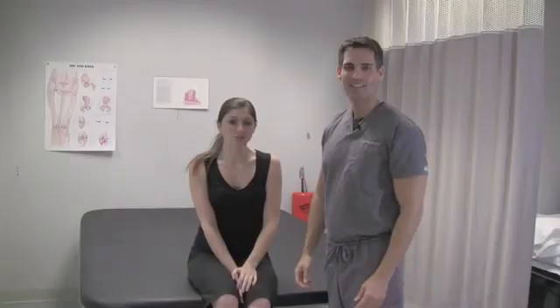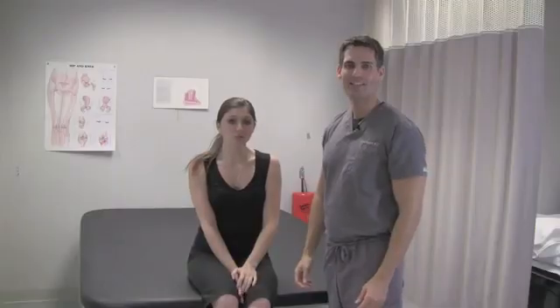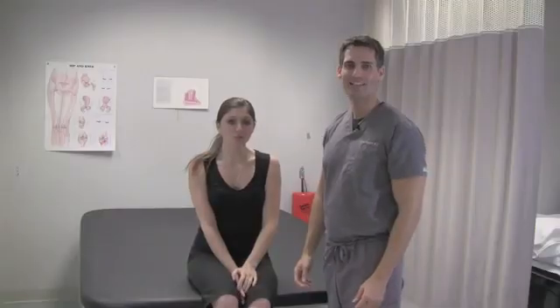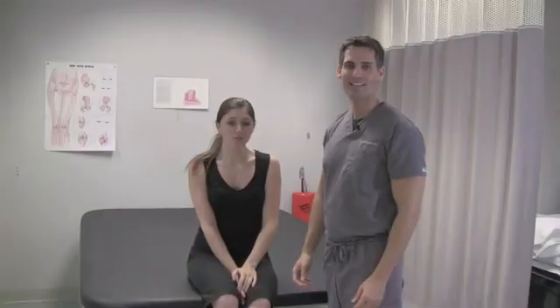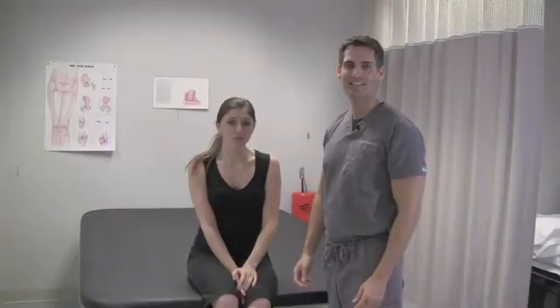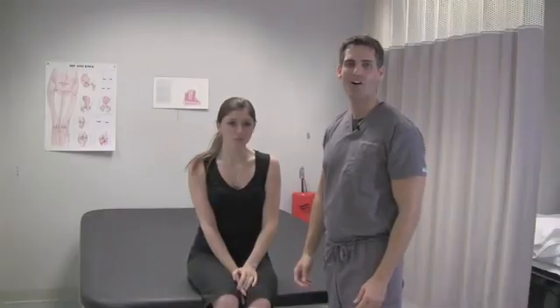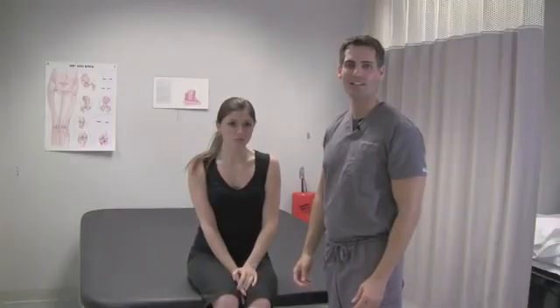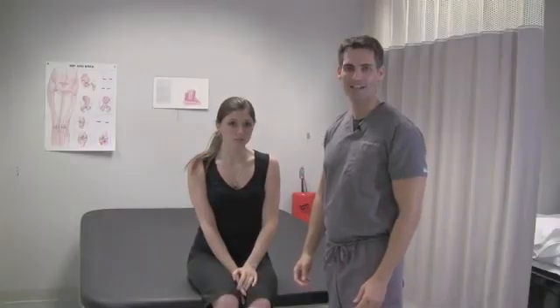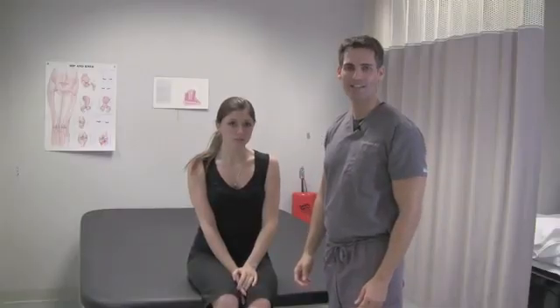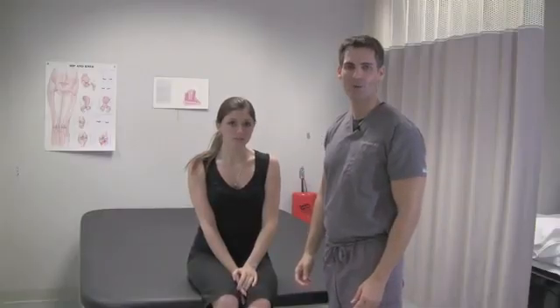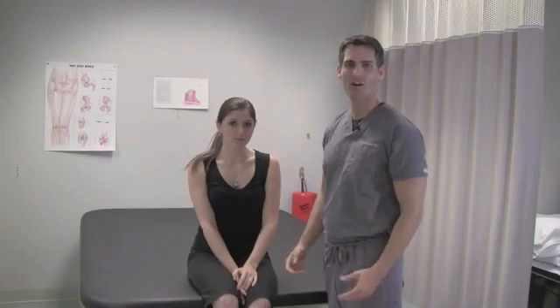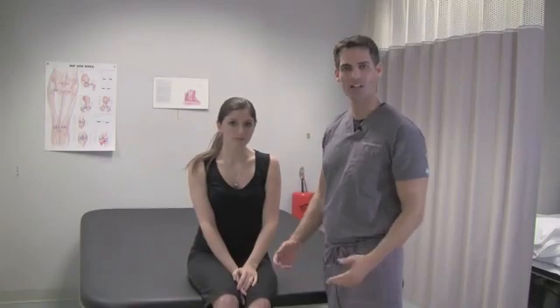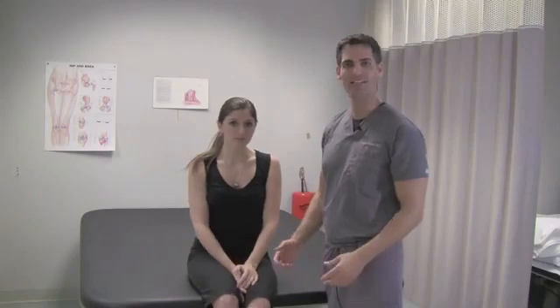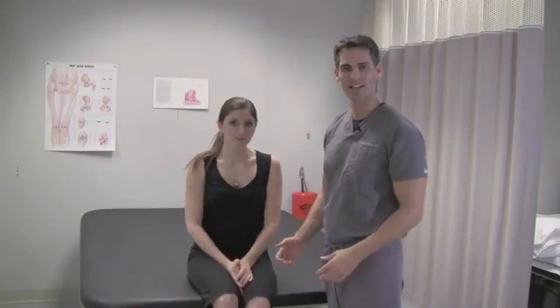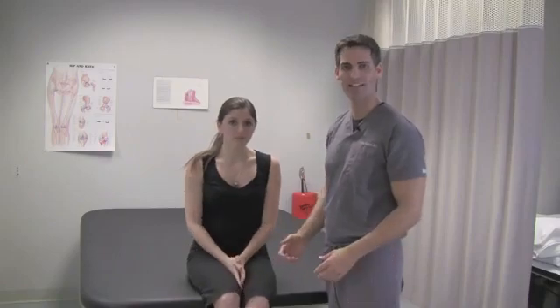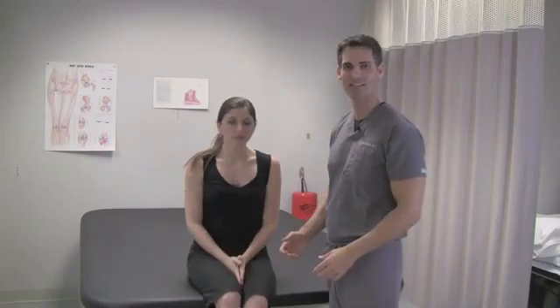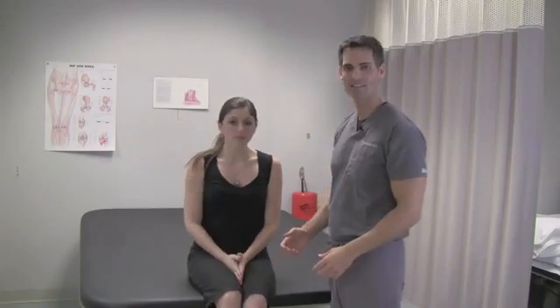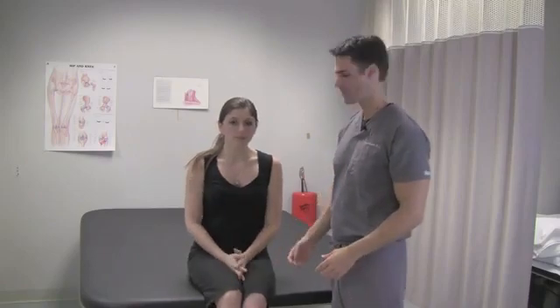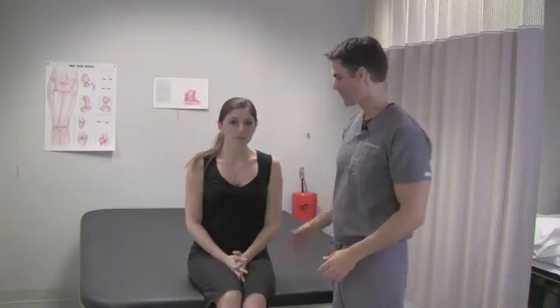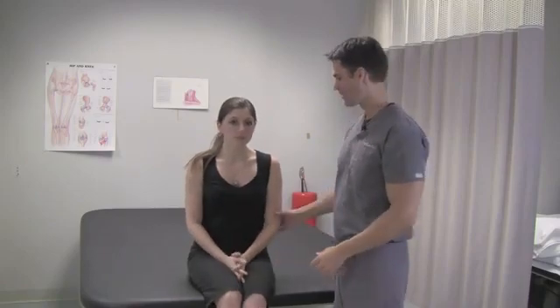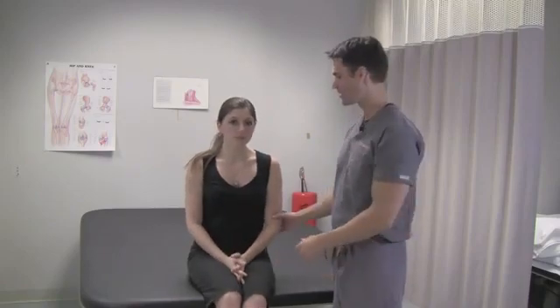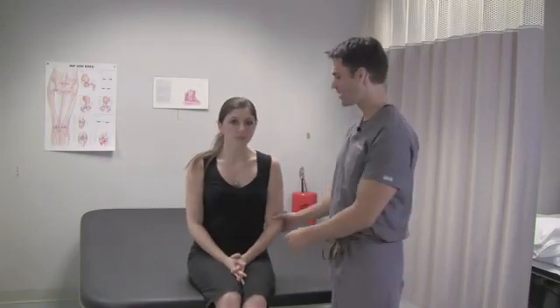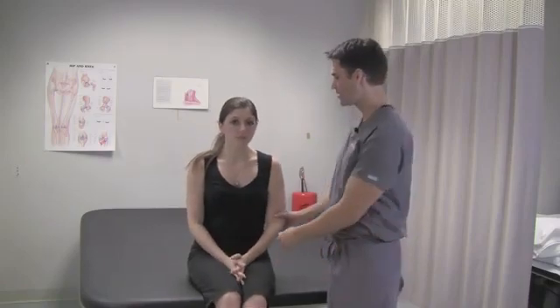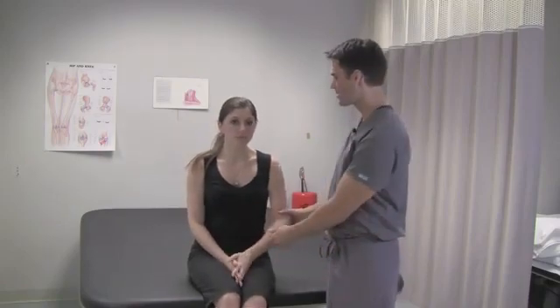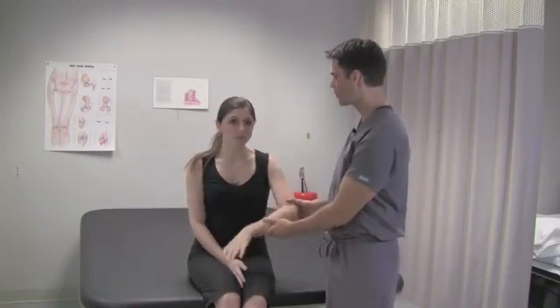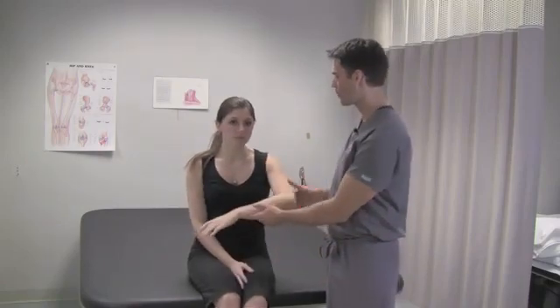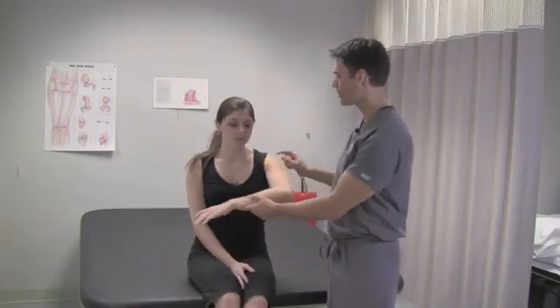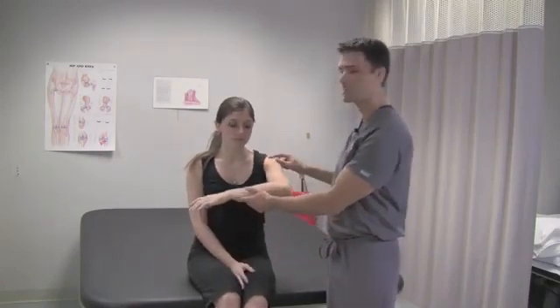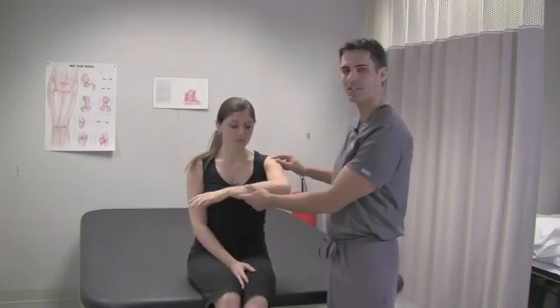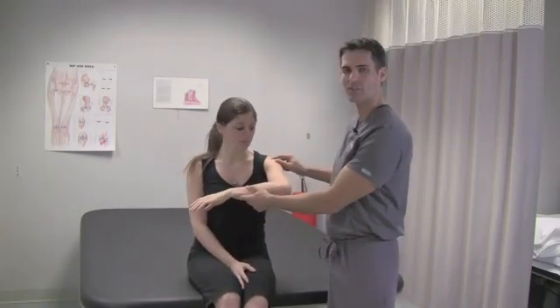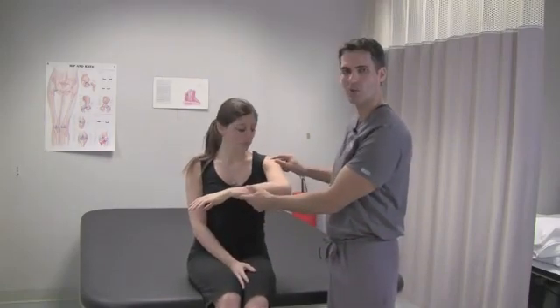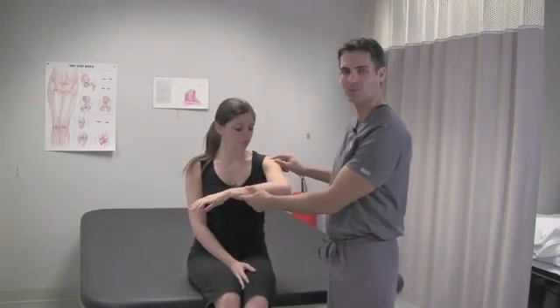This next test is the Hawkins test, or the Hawkins Kennedy test. This is a test for impingement syndrome in the shoulder.